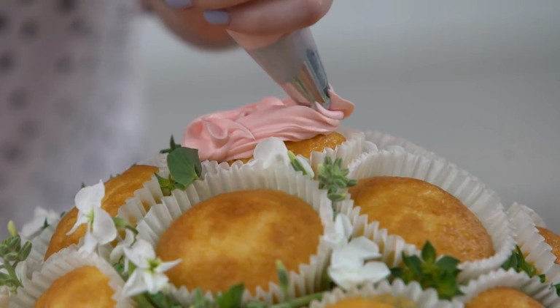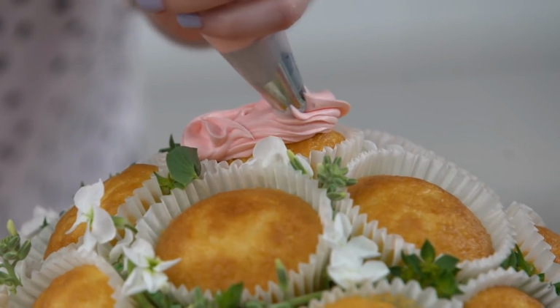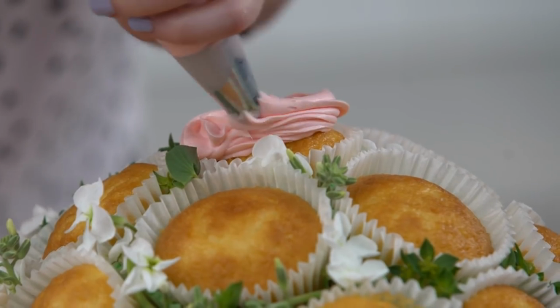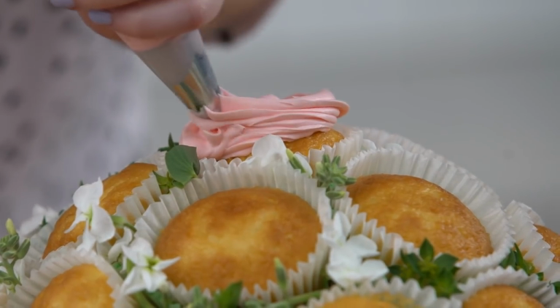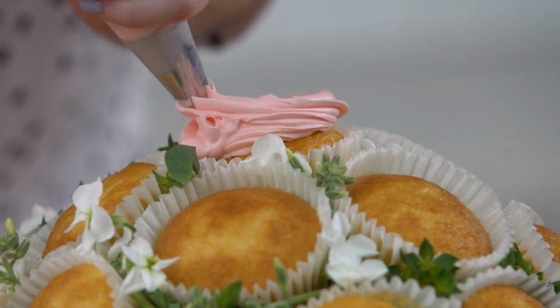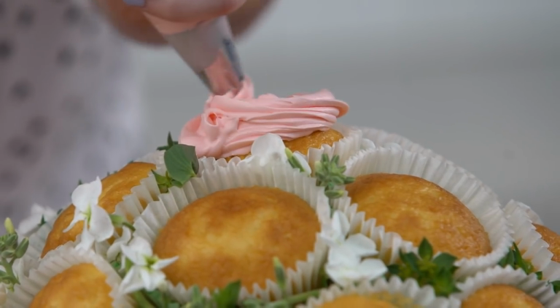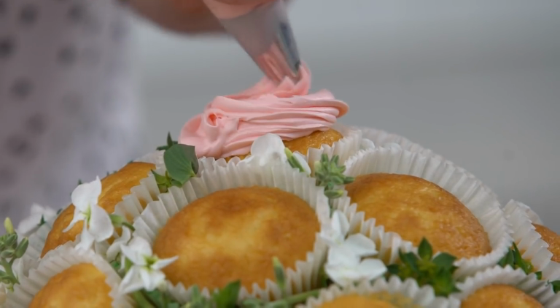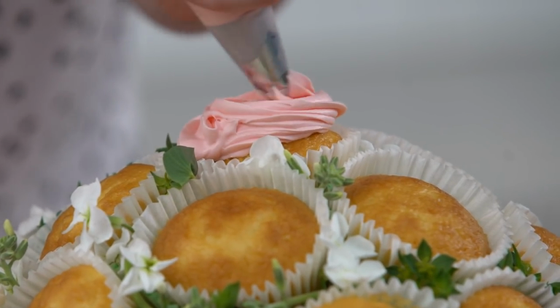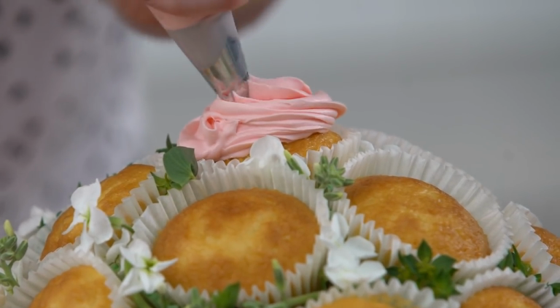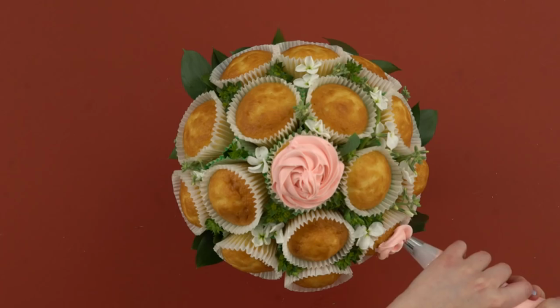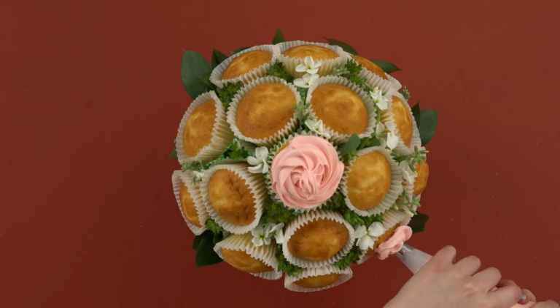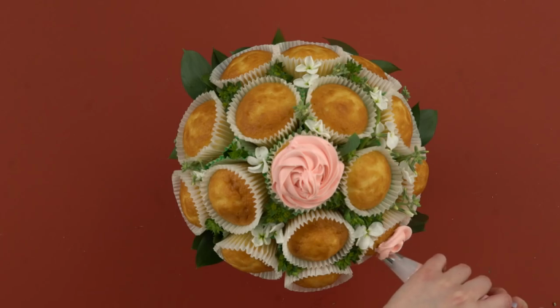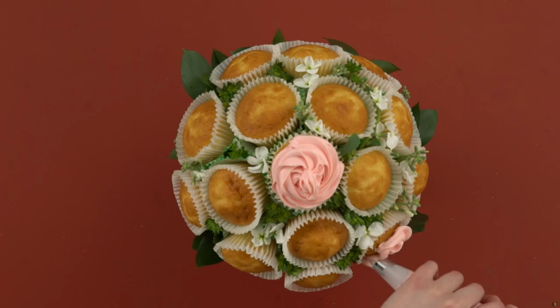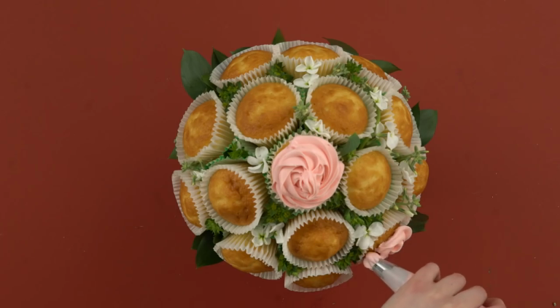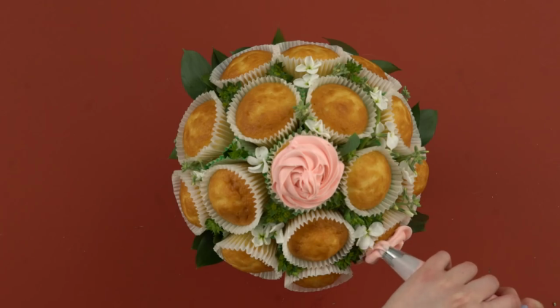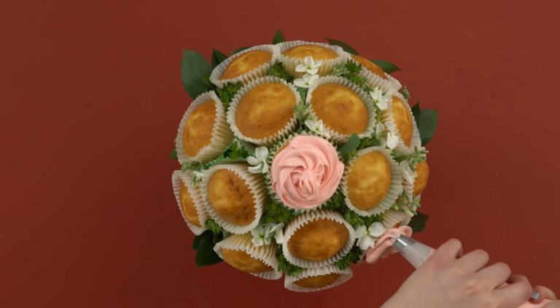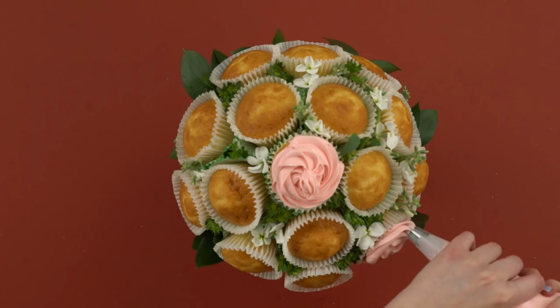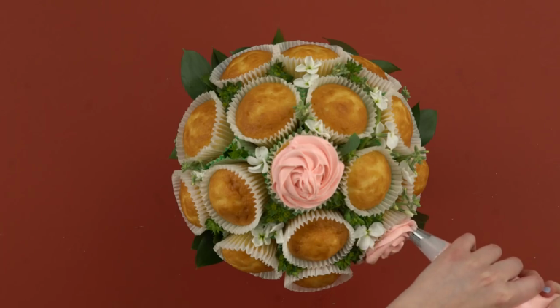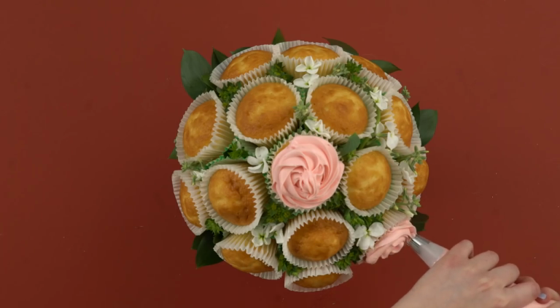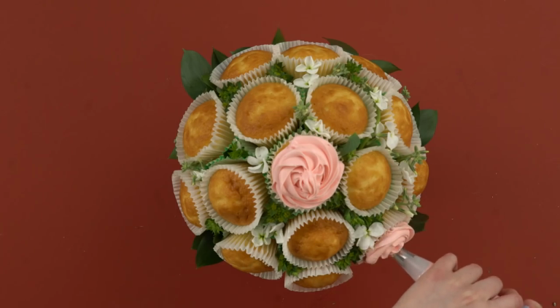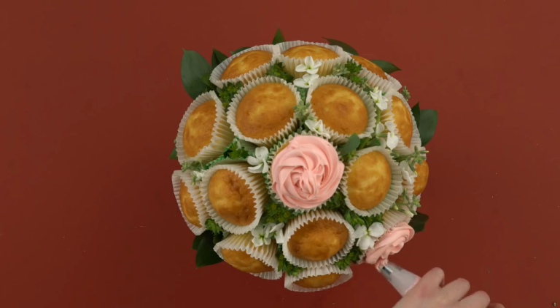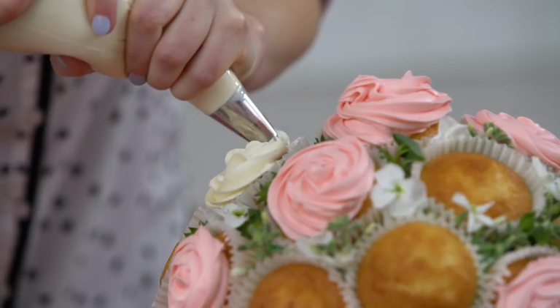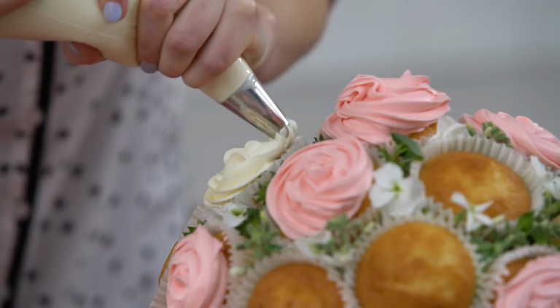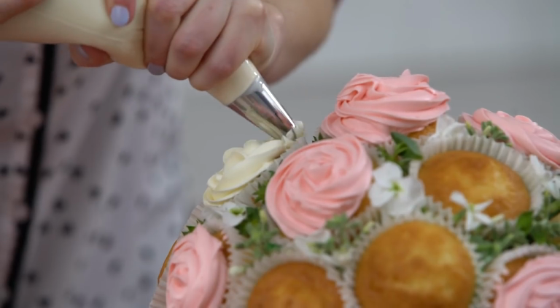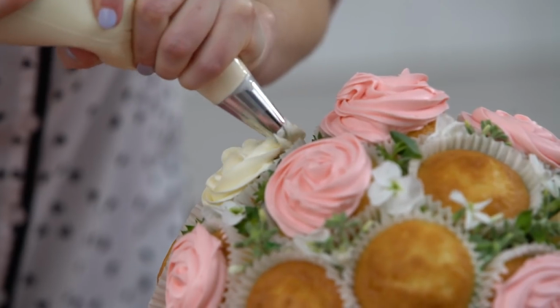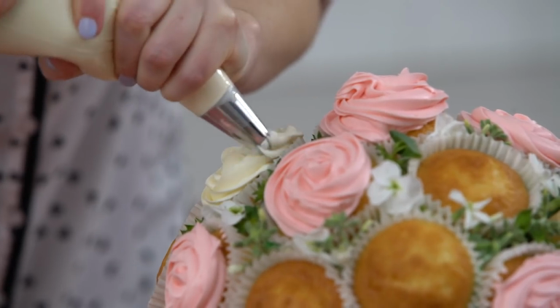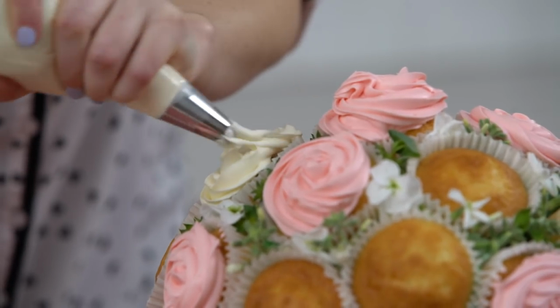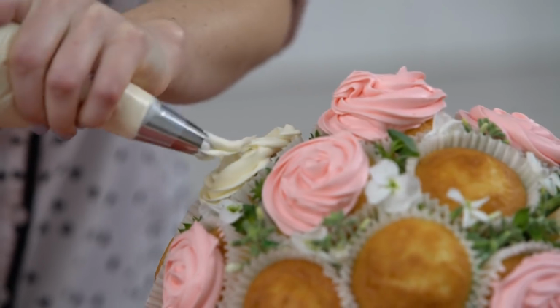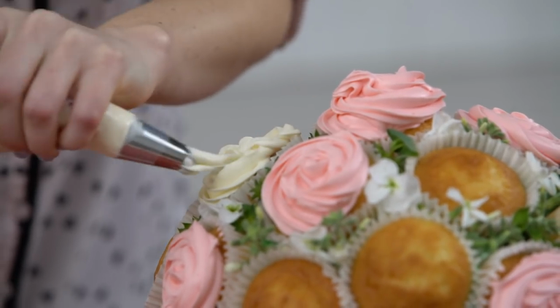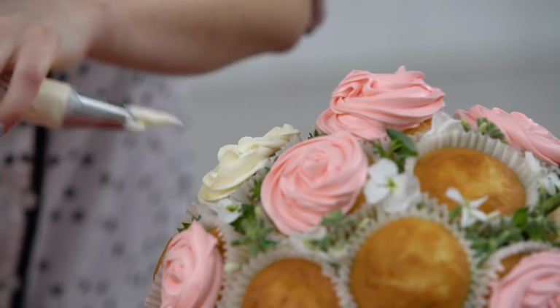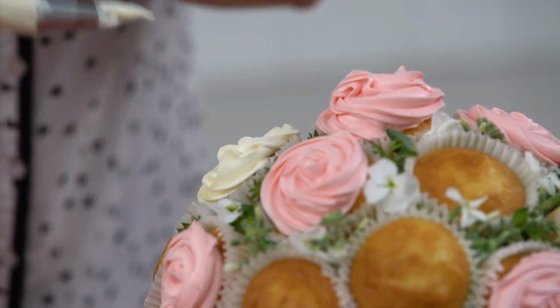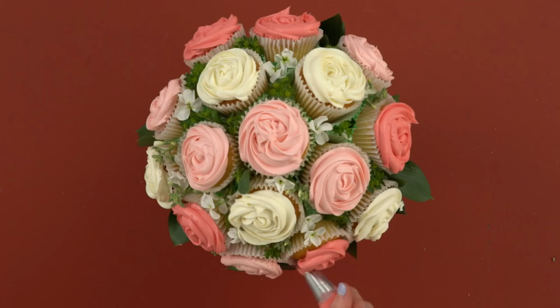Icing cupcakes to look like a rose is super easy — just get a star tip and swirl it around the cupcake.